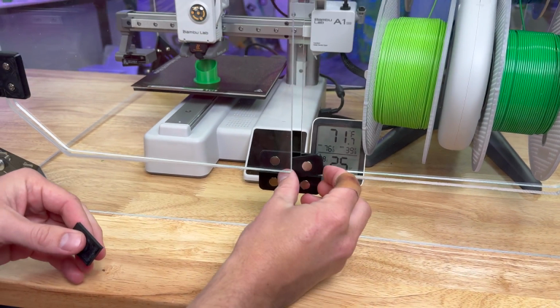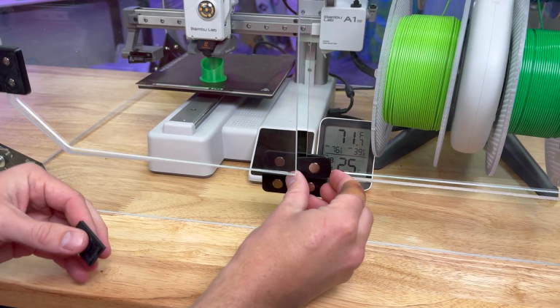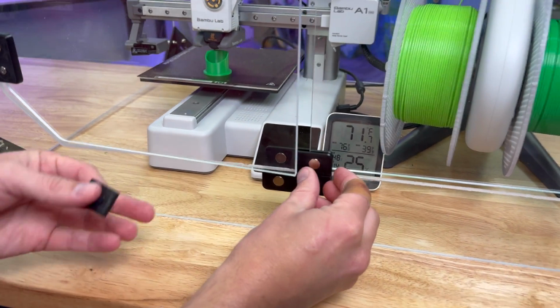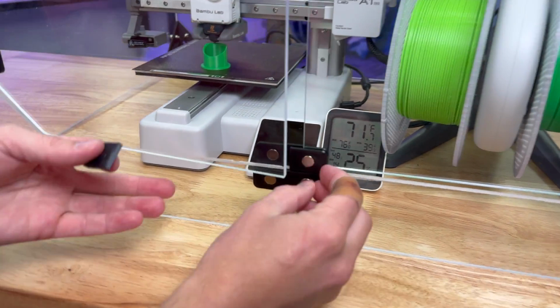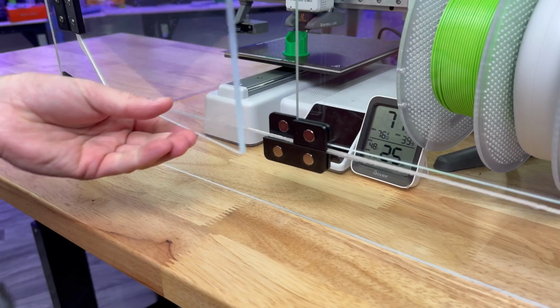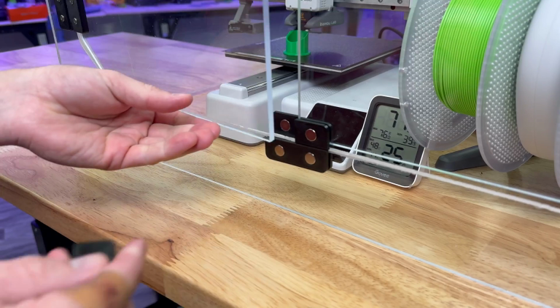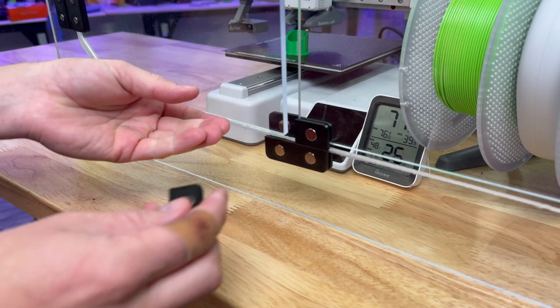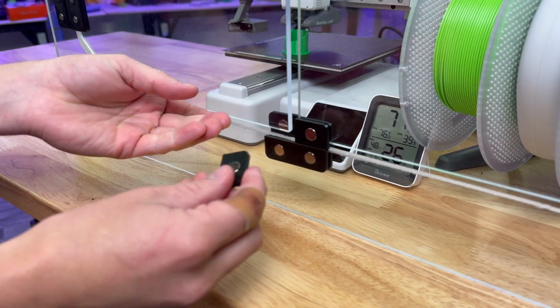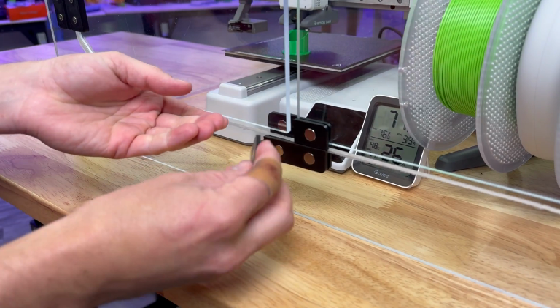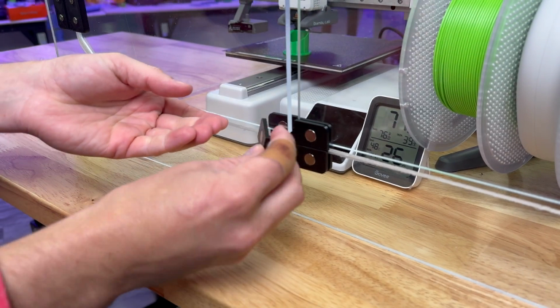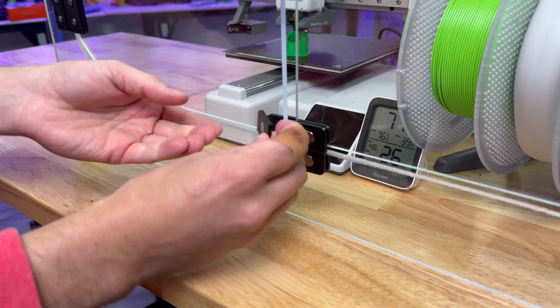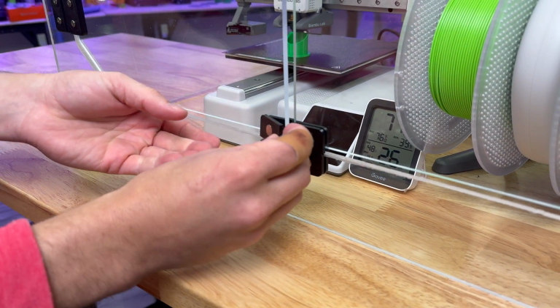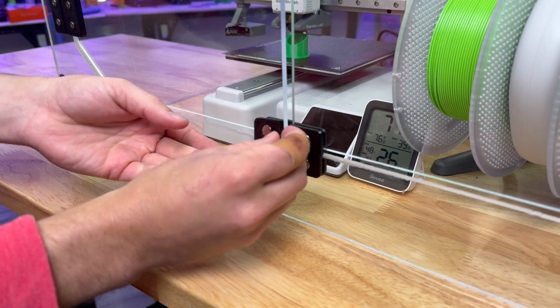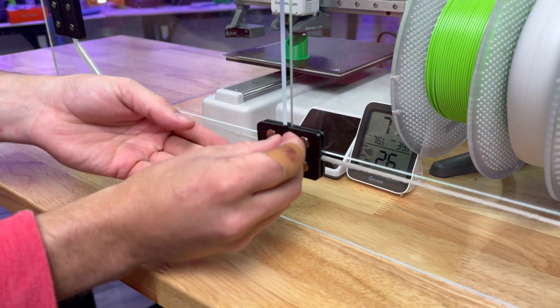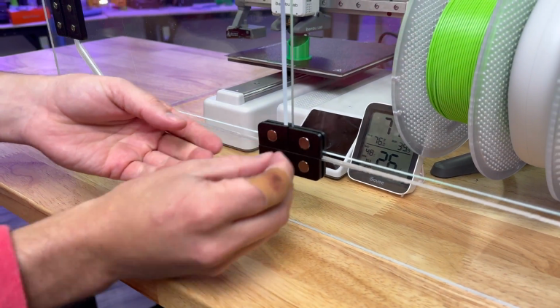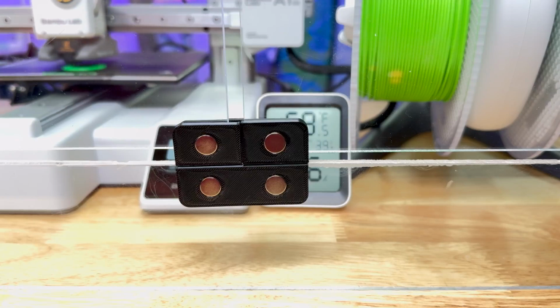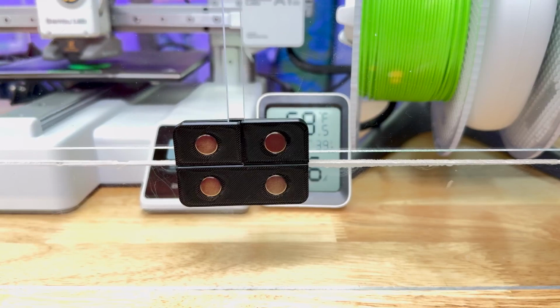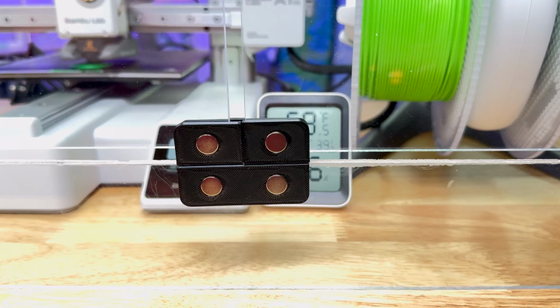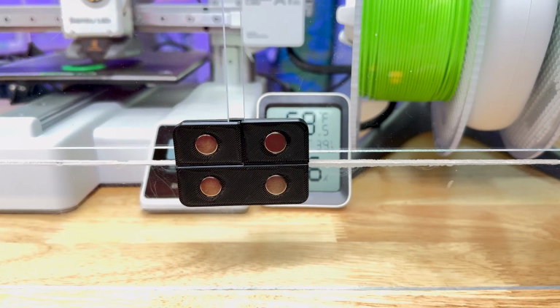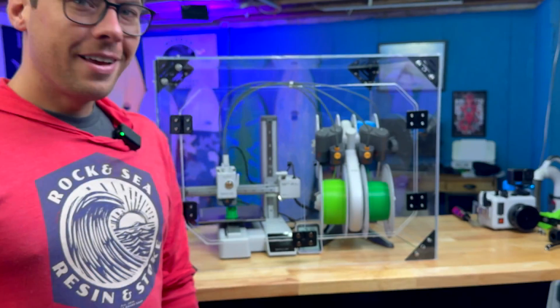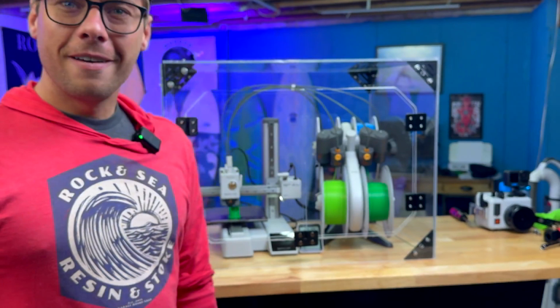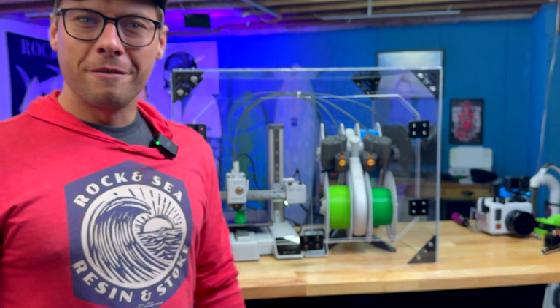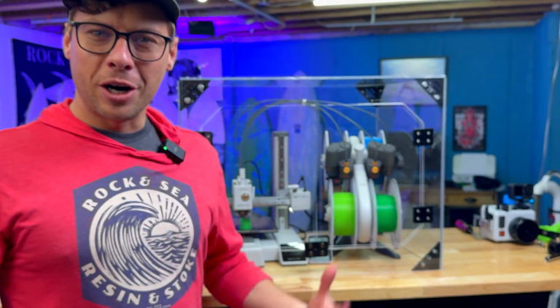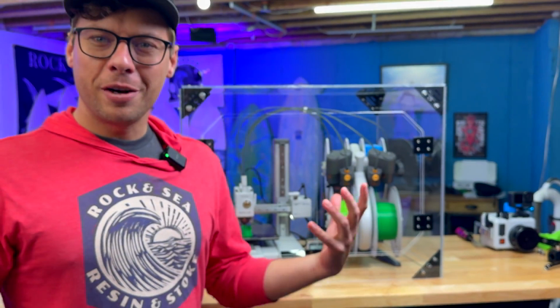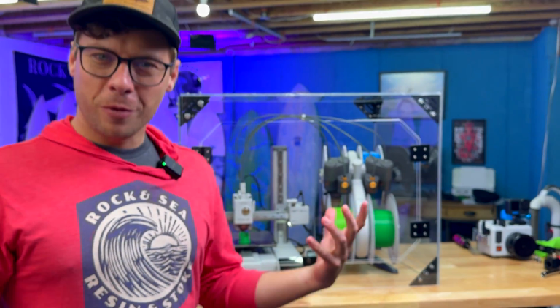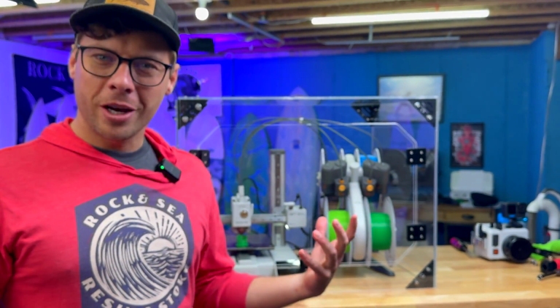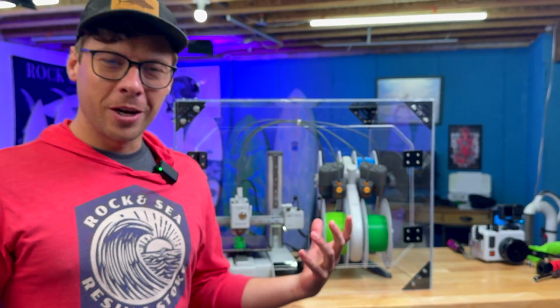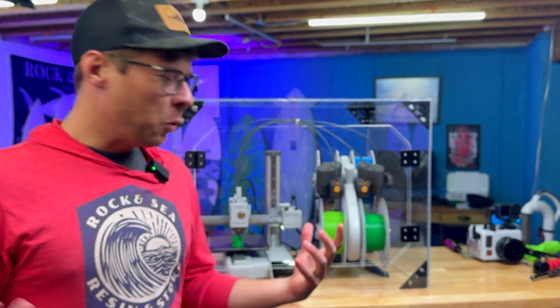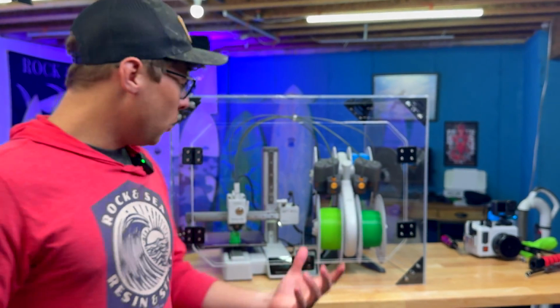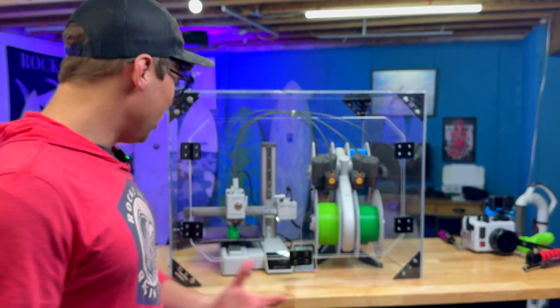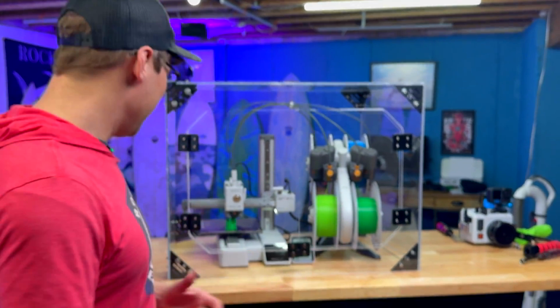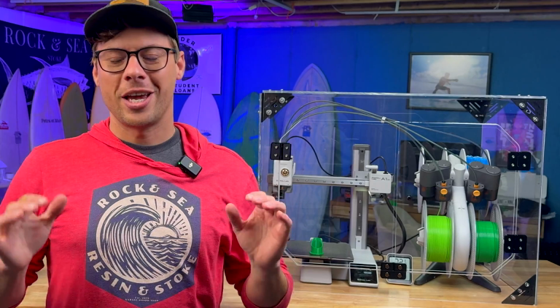I just need to glue these on. Very freaking cool.